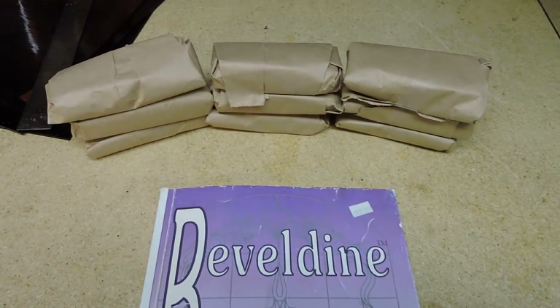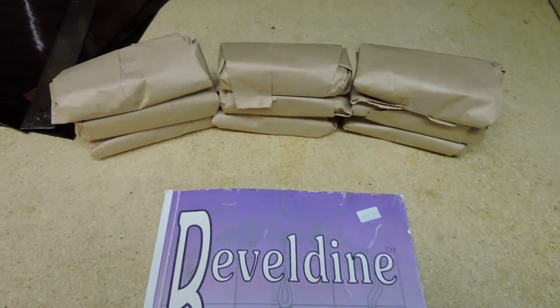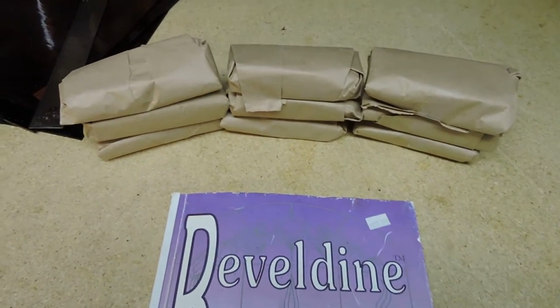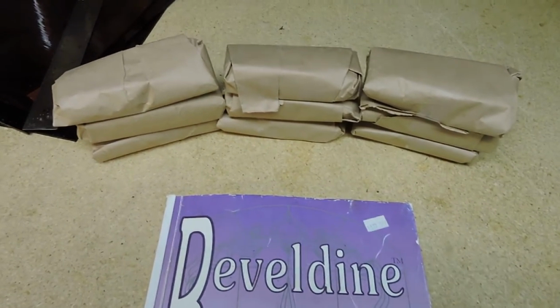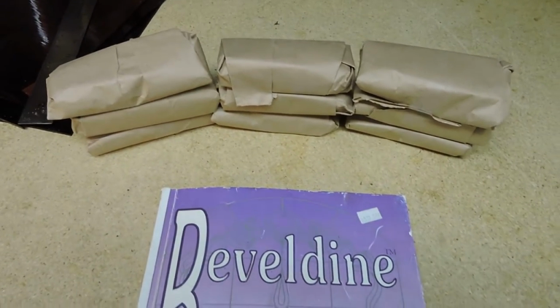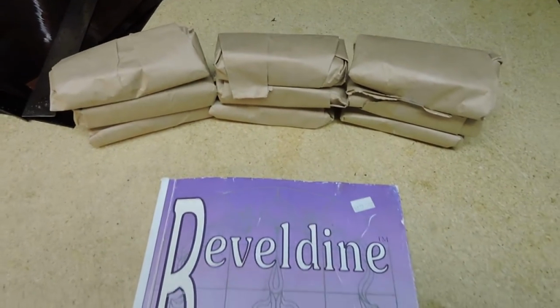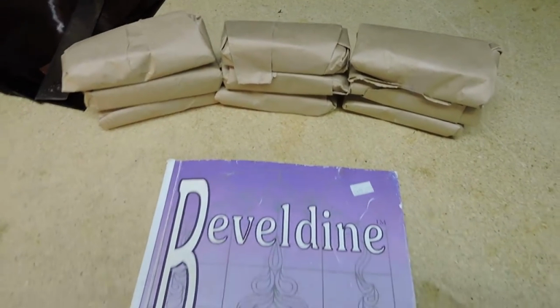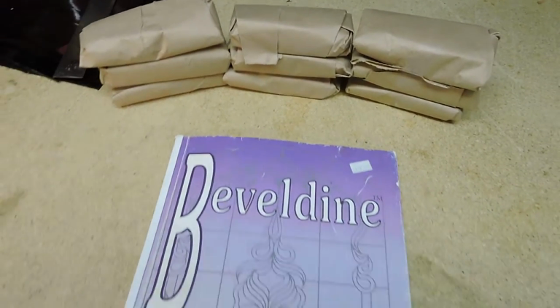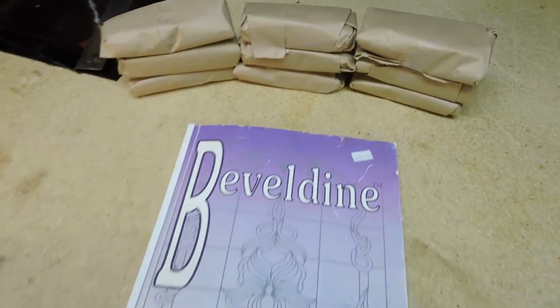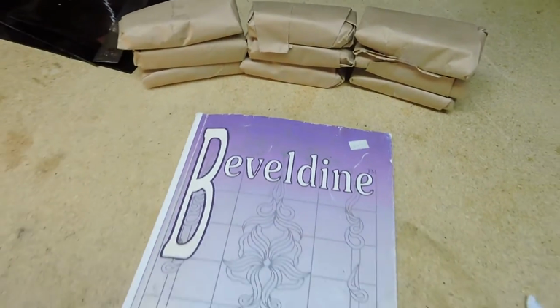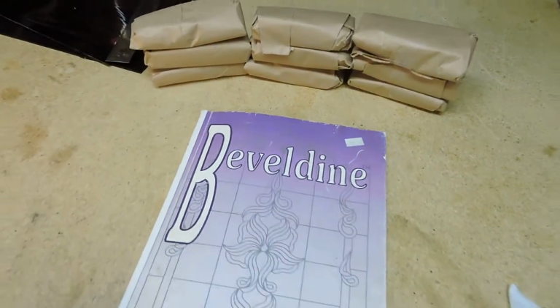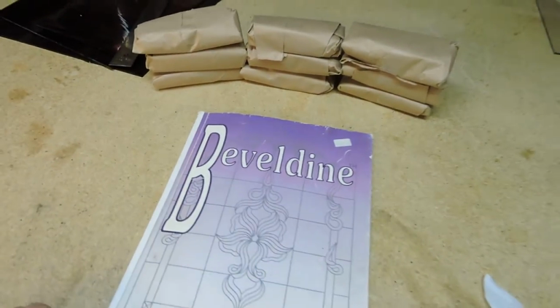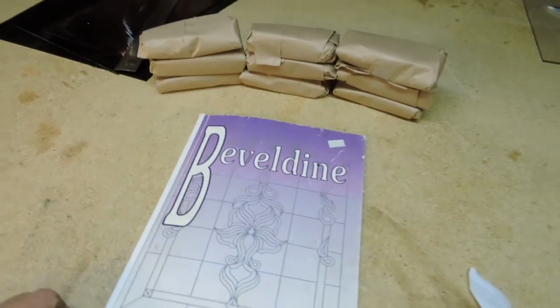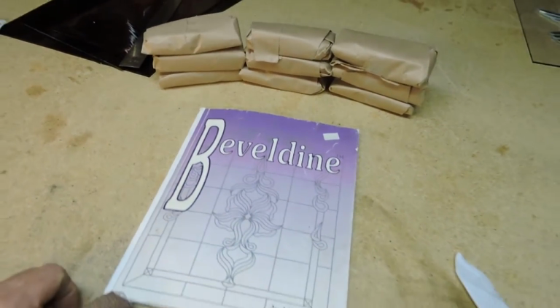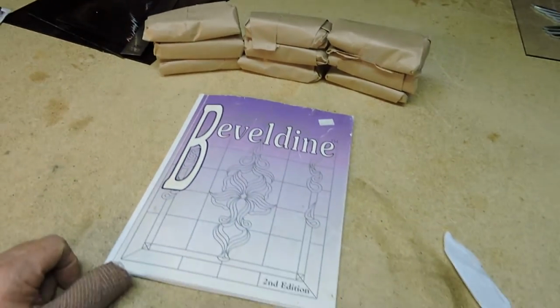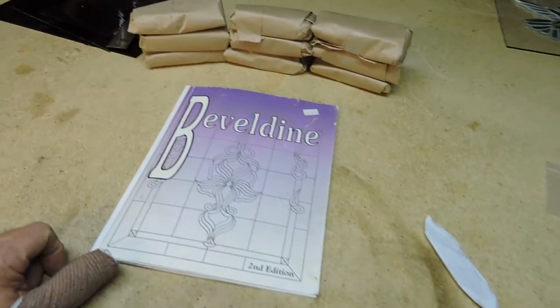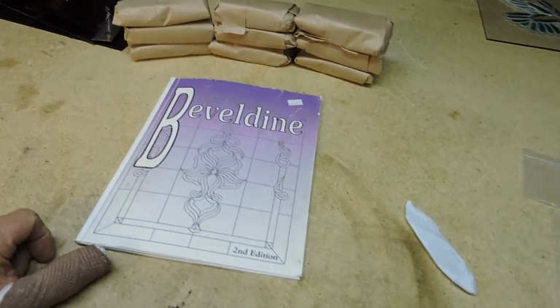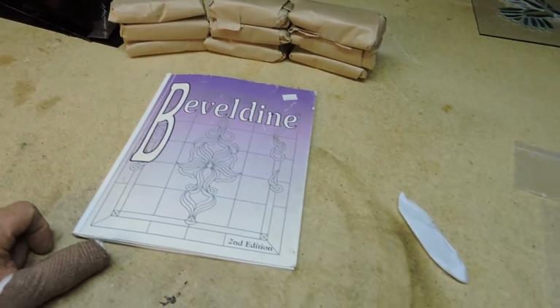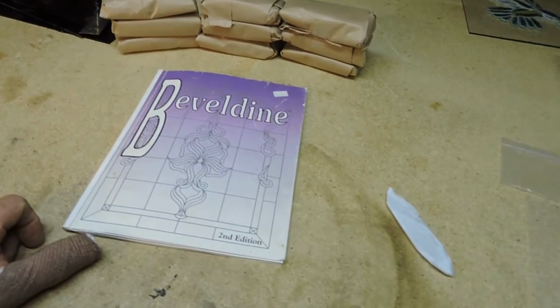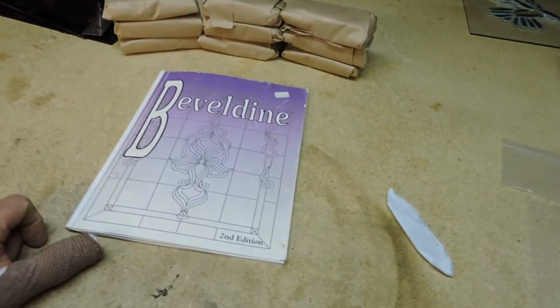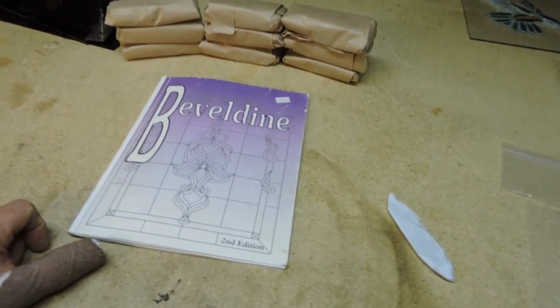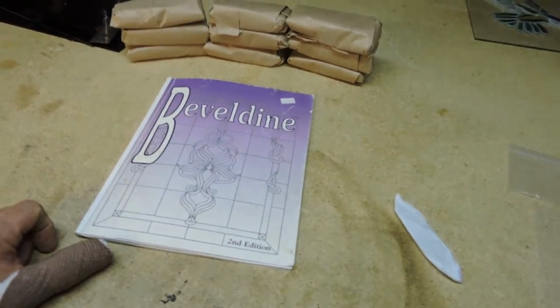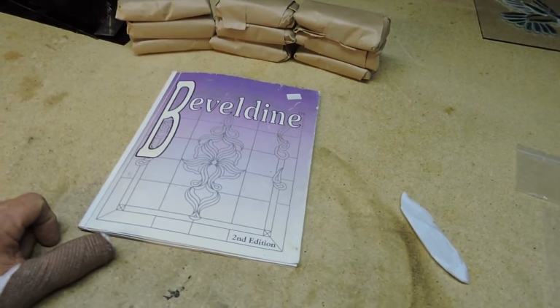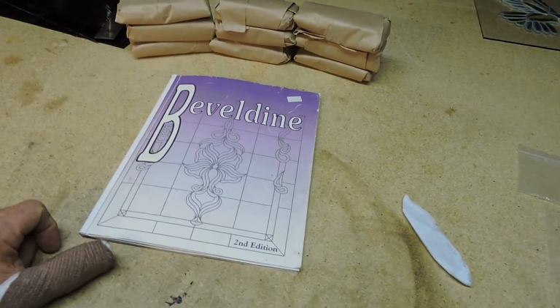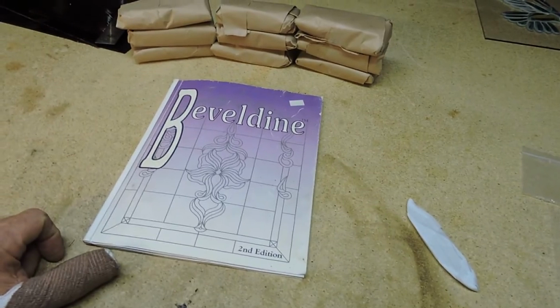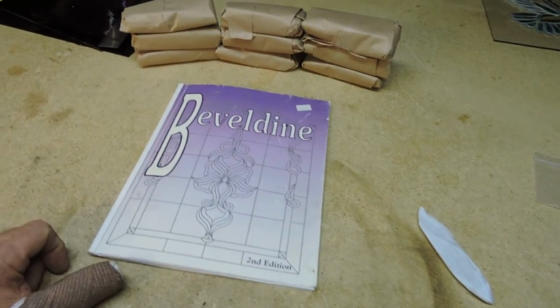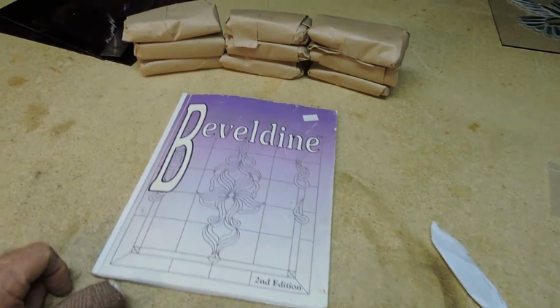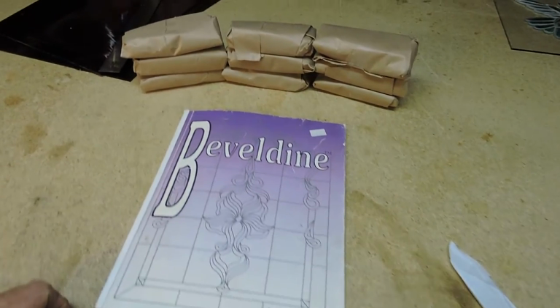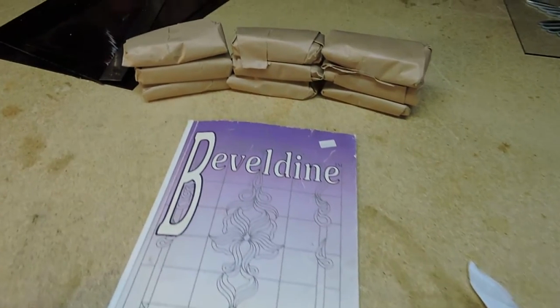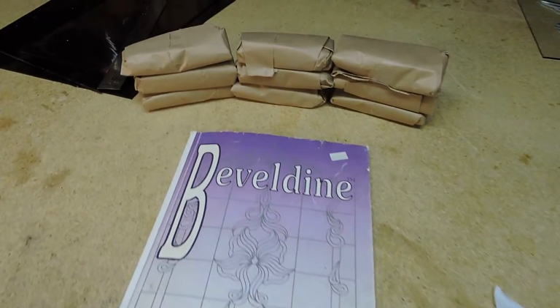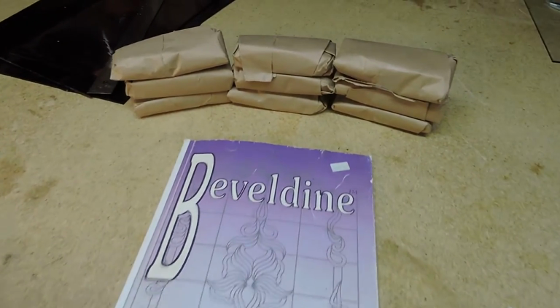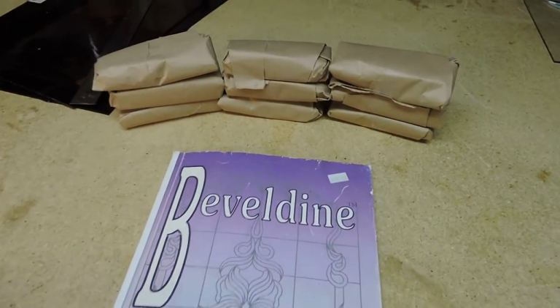Hello, it's Steve, the Achroic Glassman. Tuesday, February 7th.